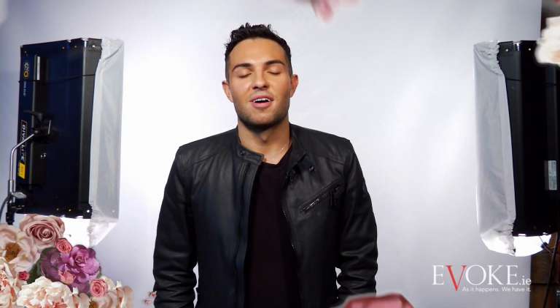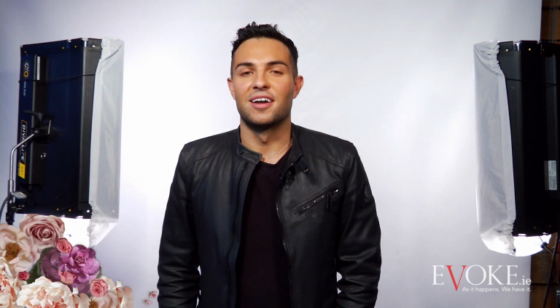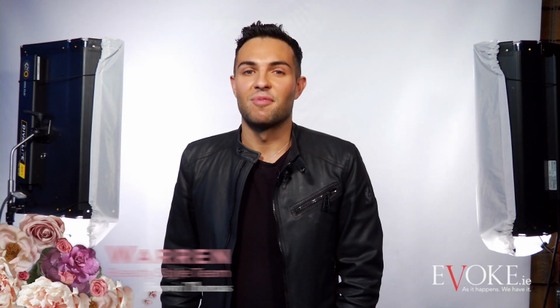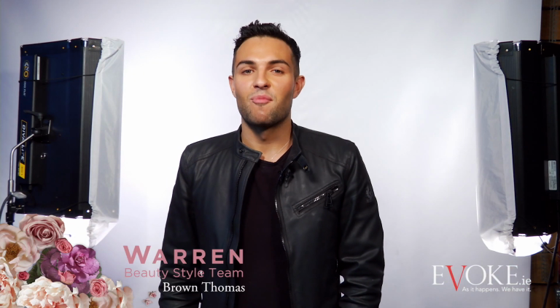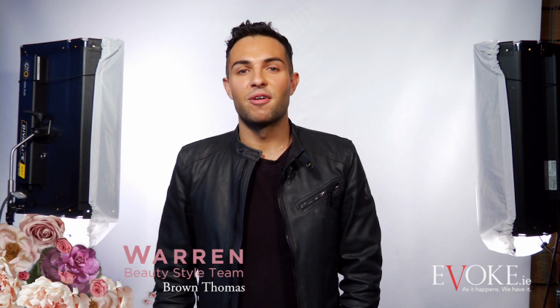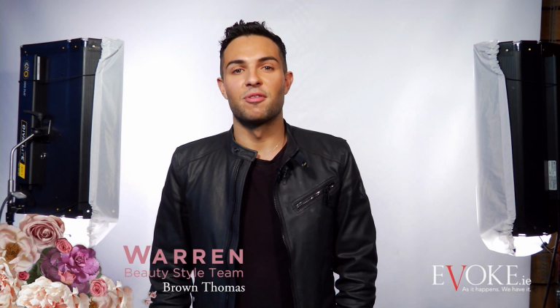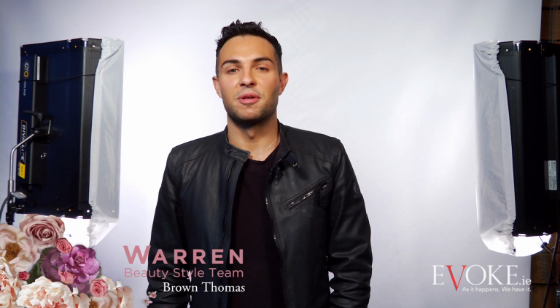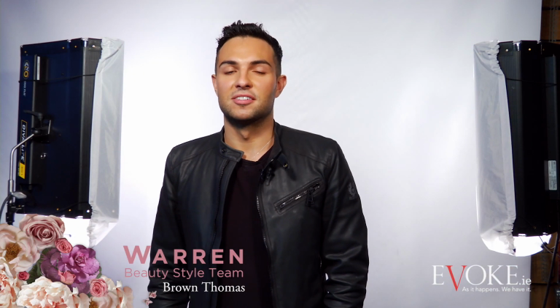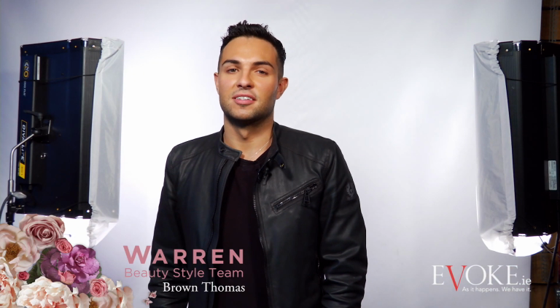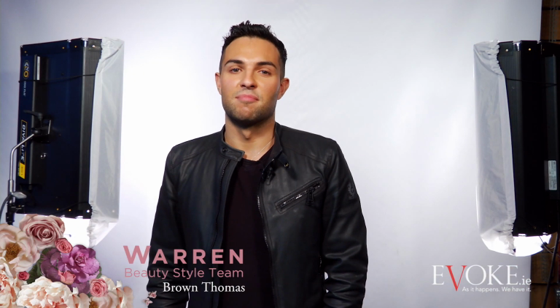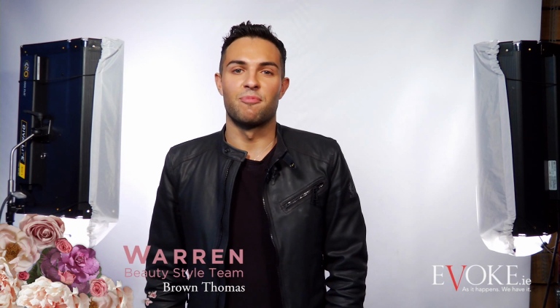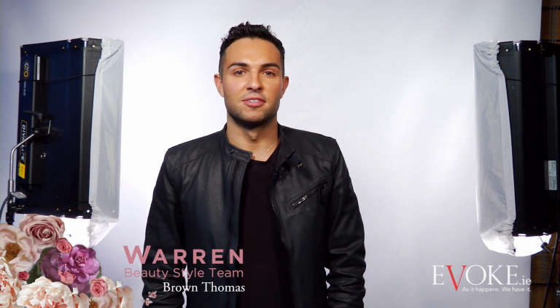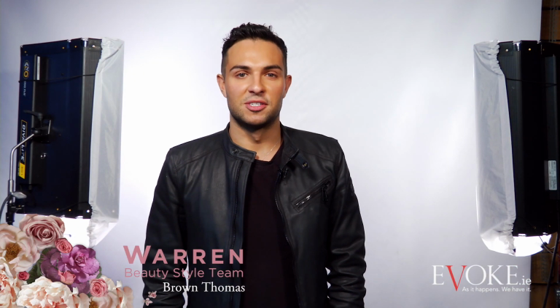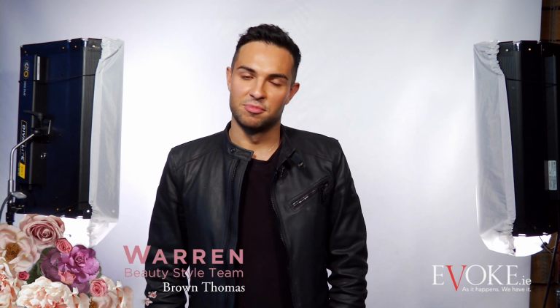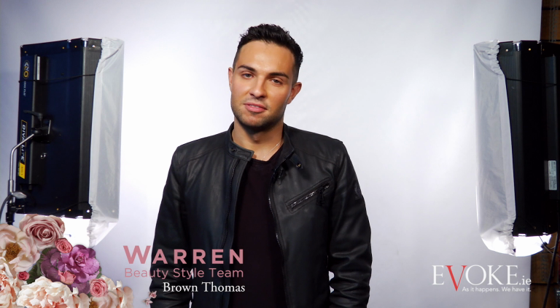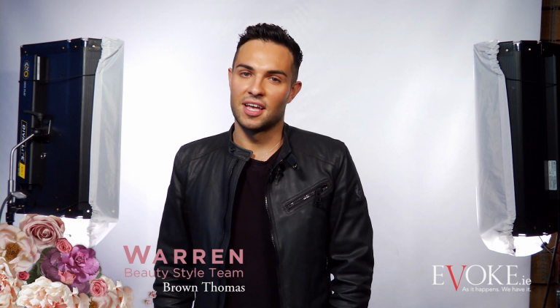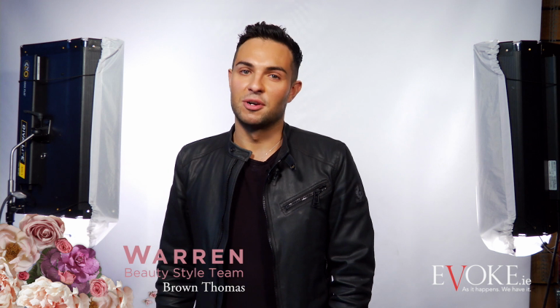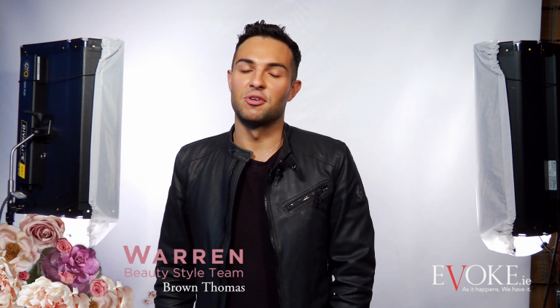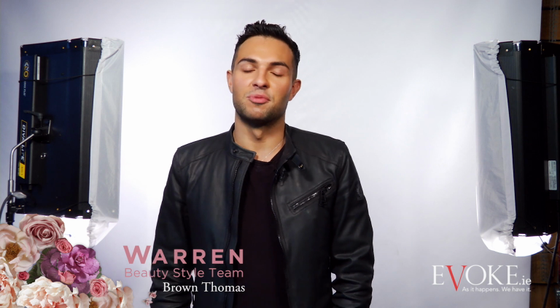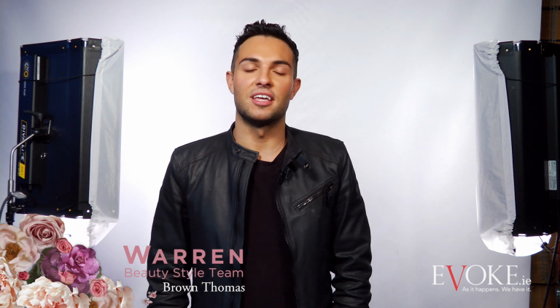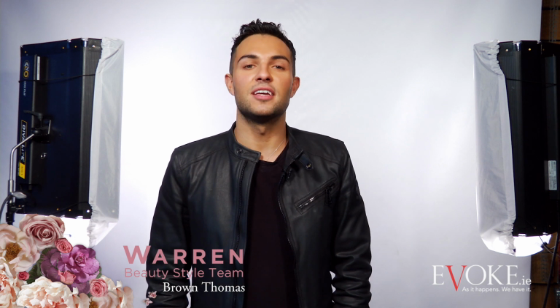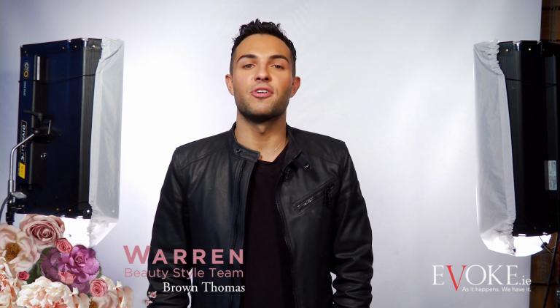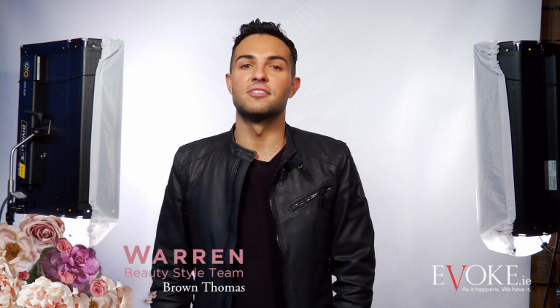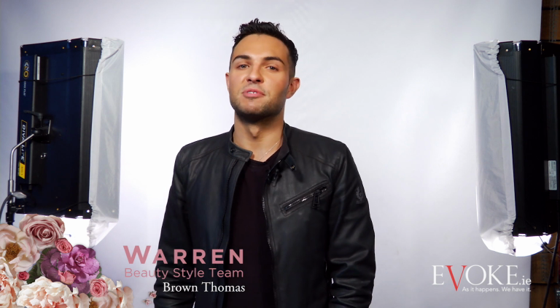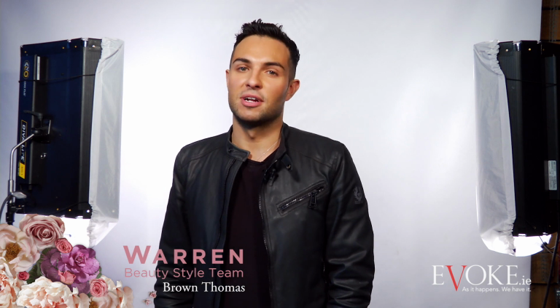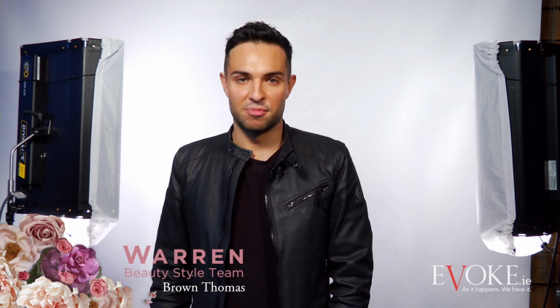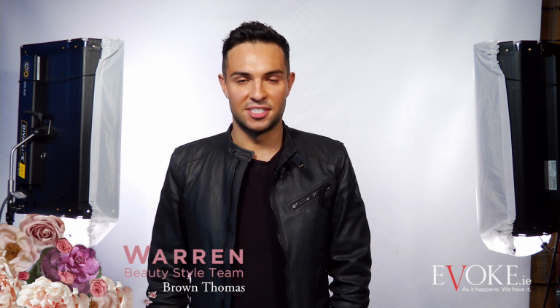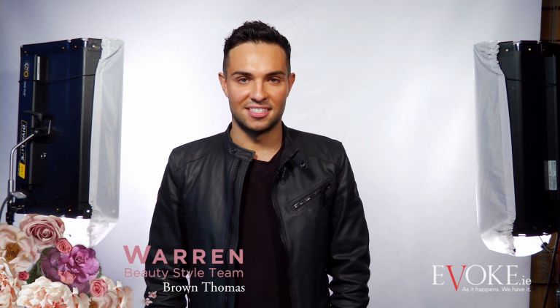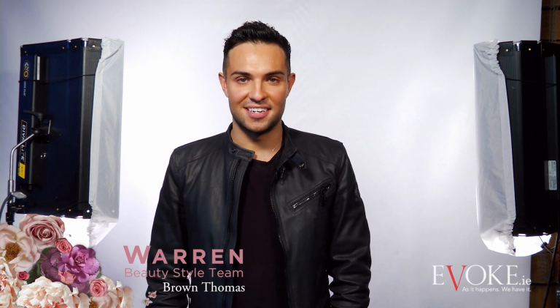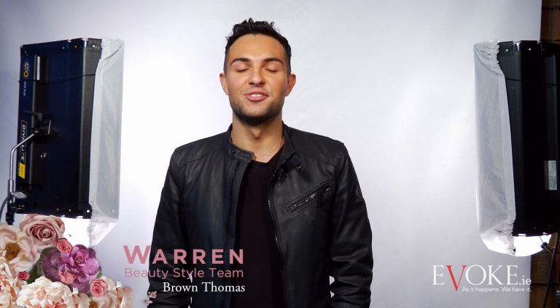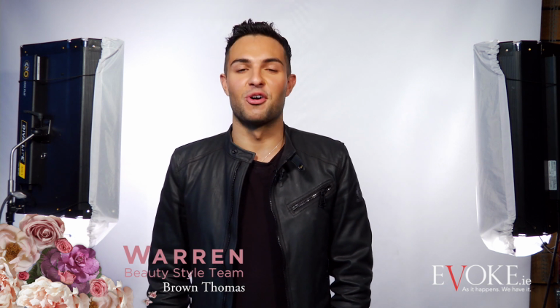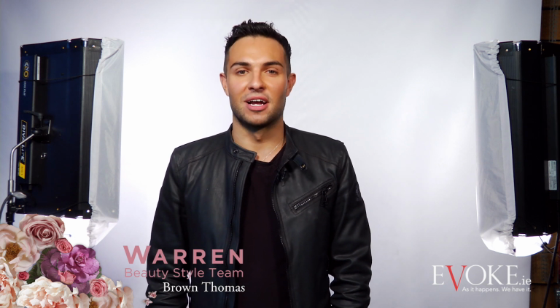Hi, I'm Warren from the beauty style team at Brown Thomas Dublin. Today I'm going to show you one of the key trends from spring summer 16: strobing.